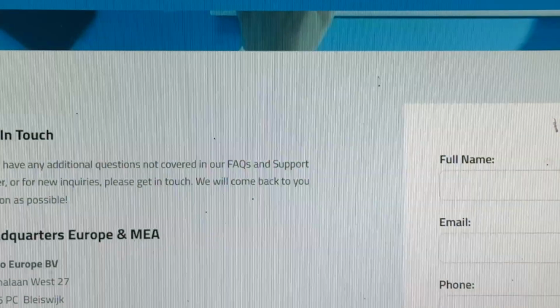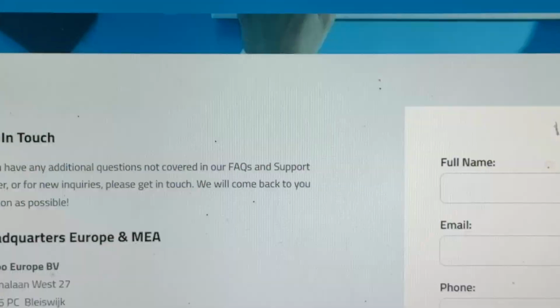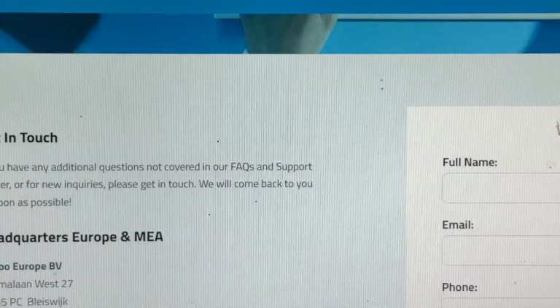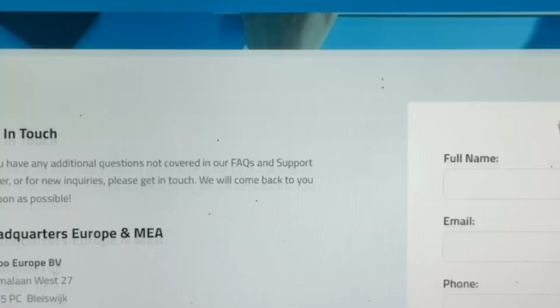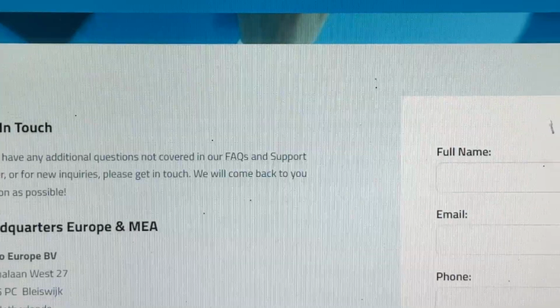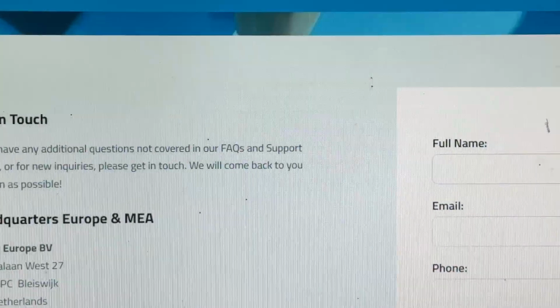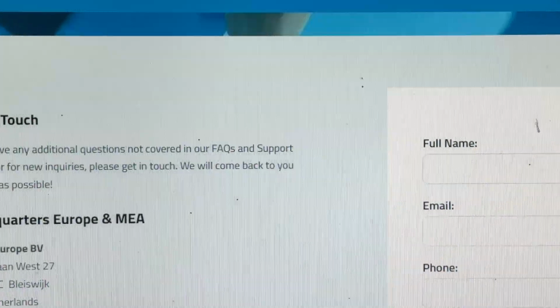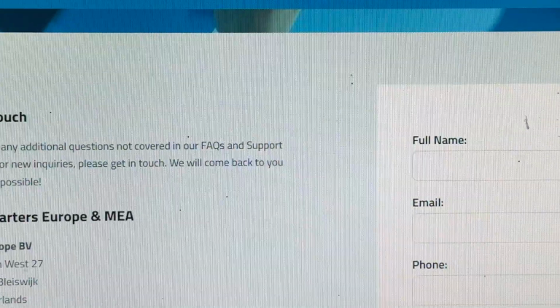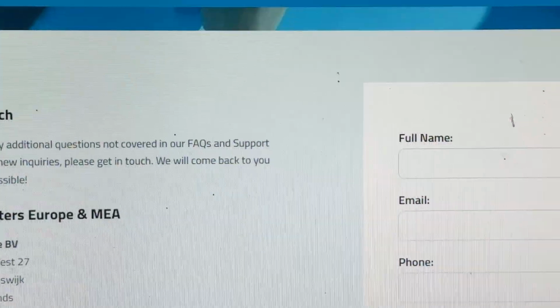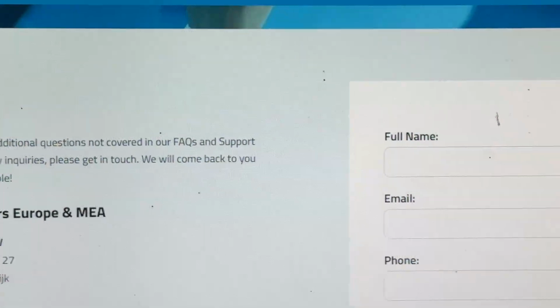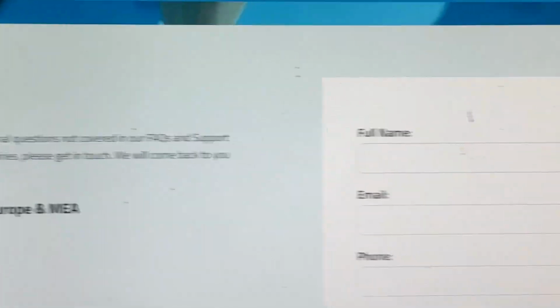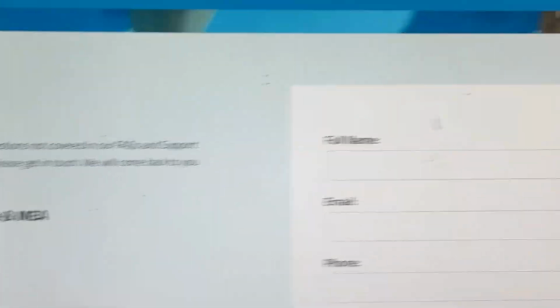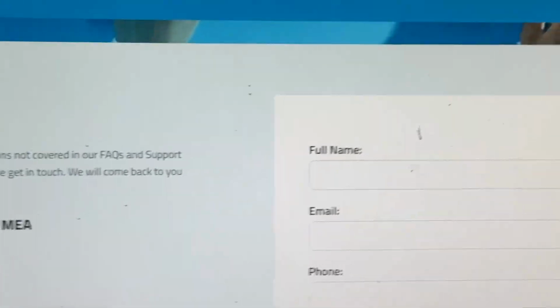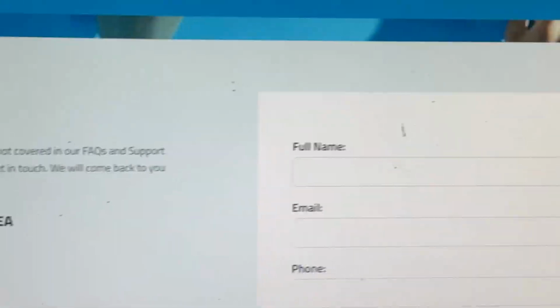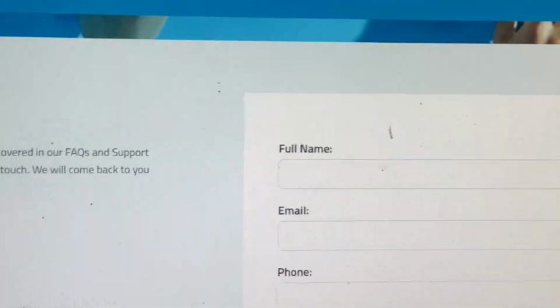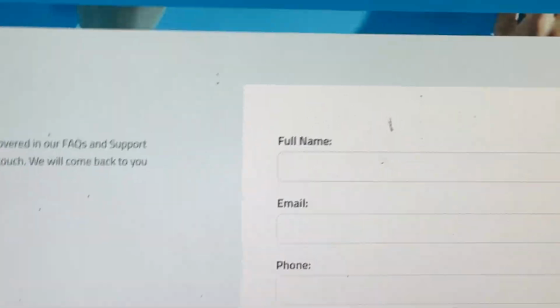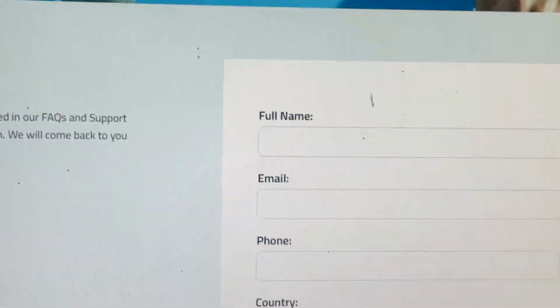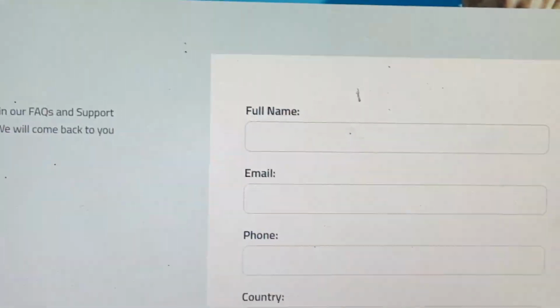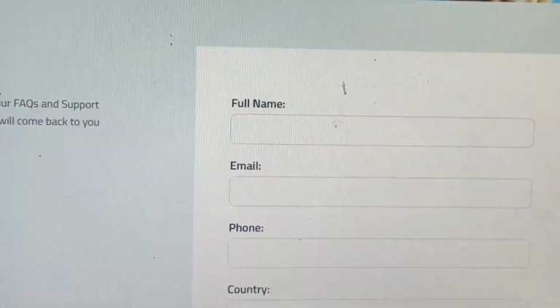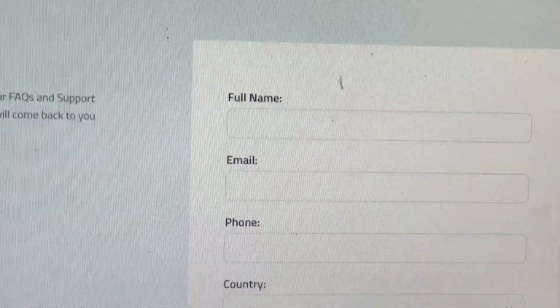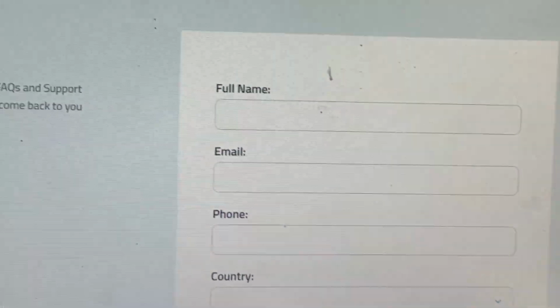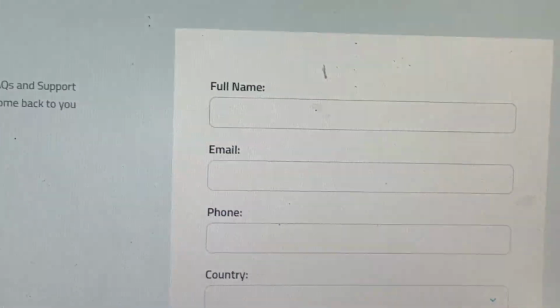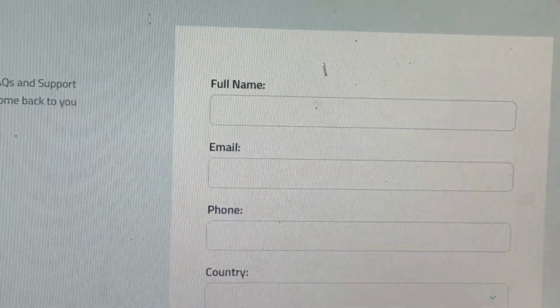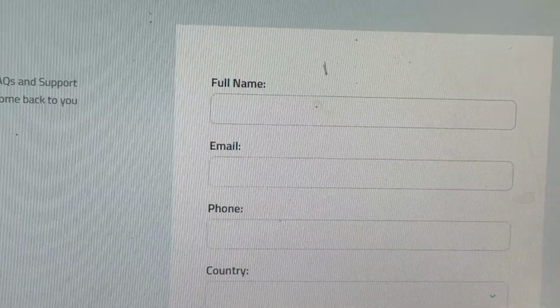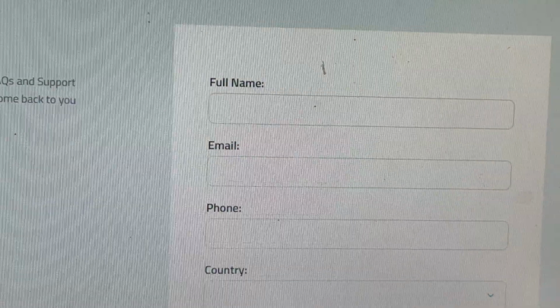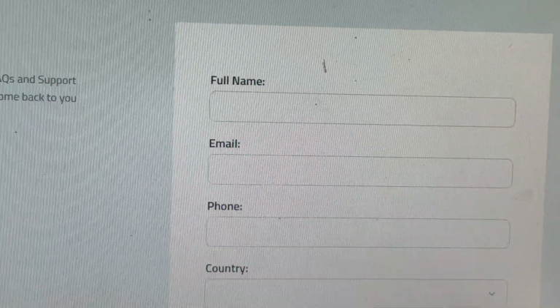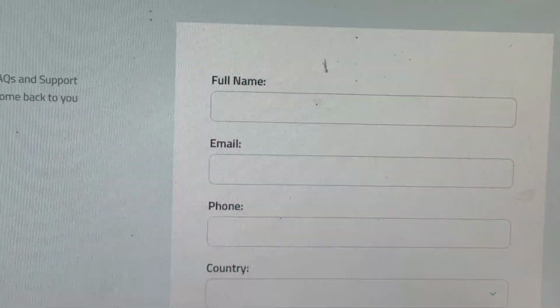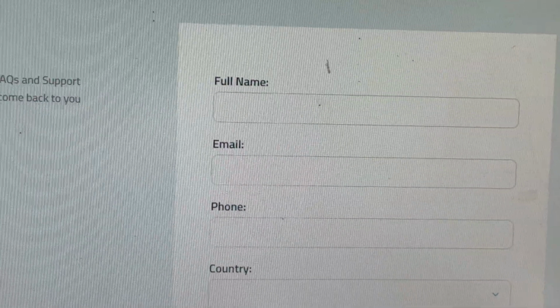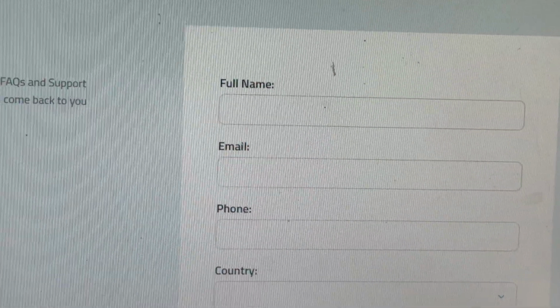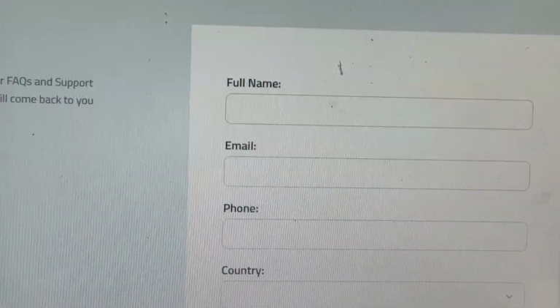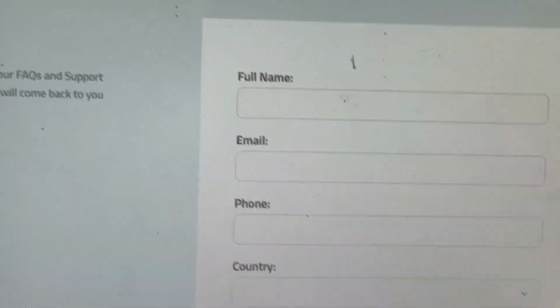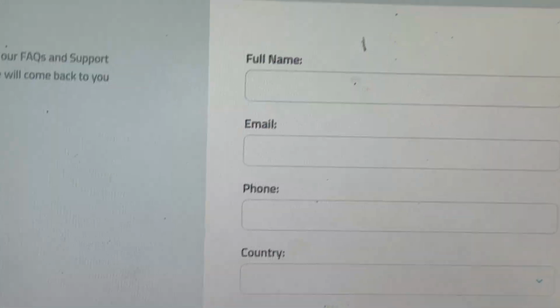Thank you guys, have a nice day, and subscribe to our YouTube channel for further information.